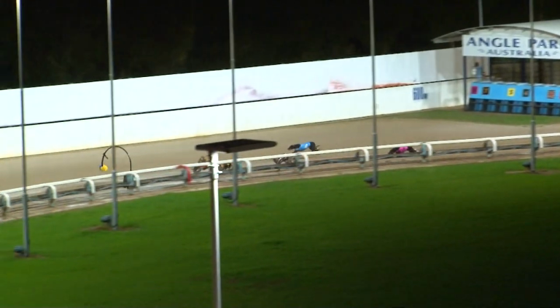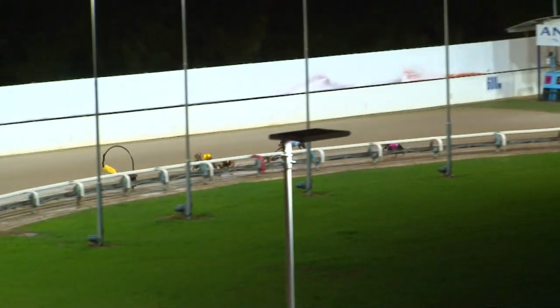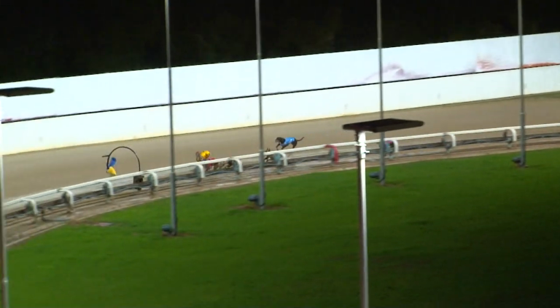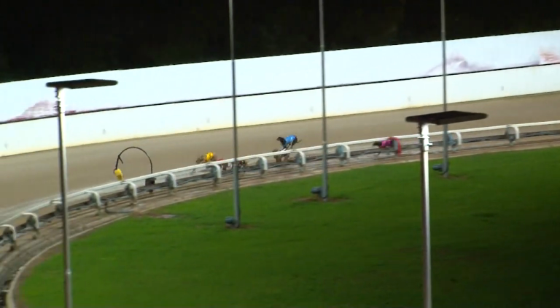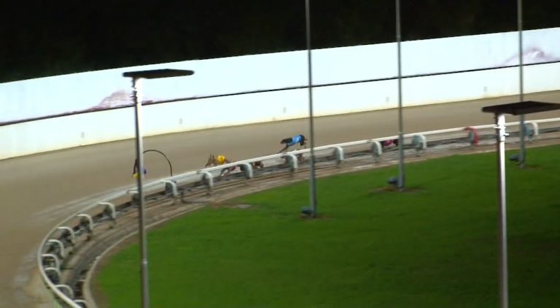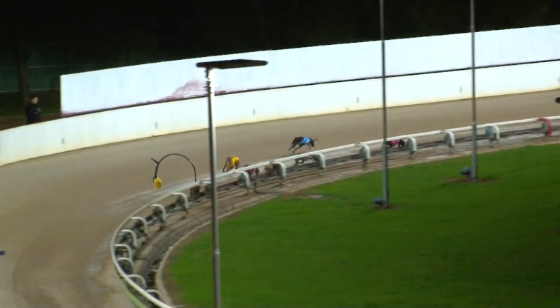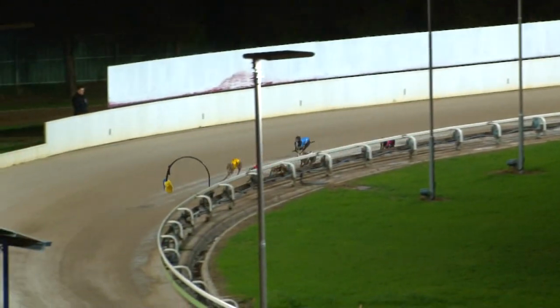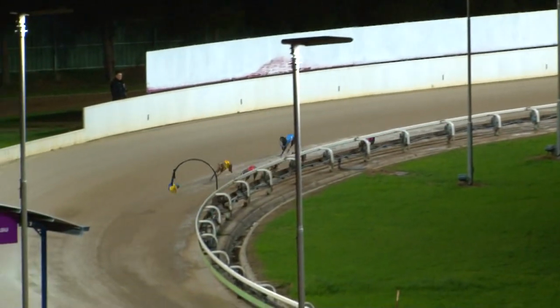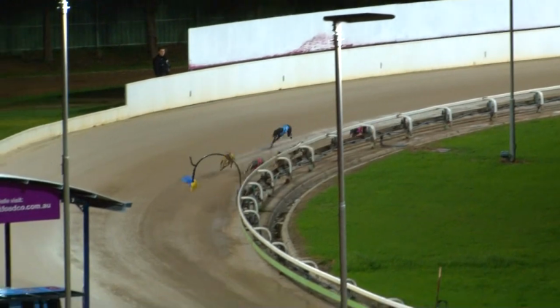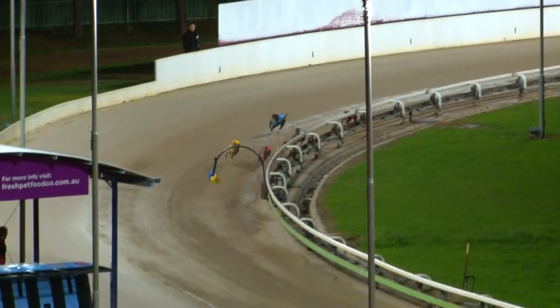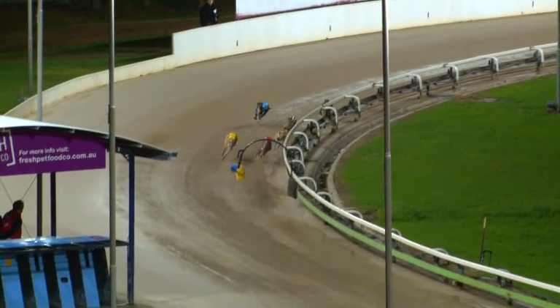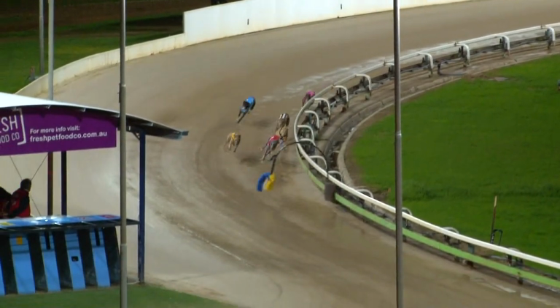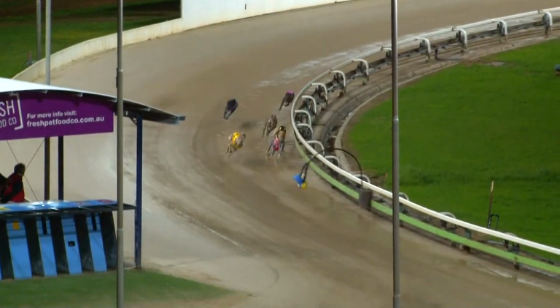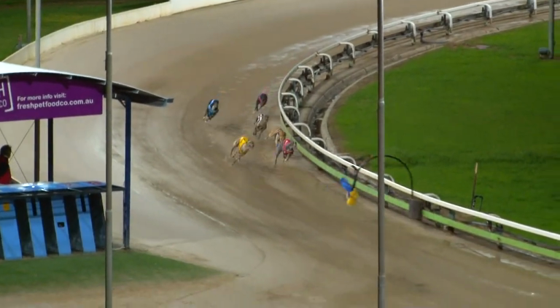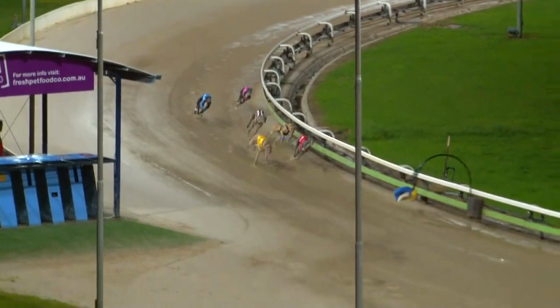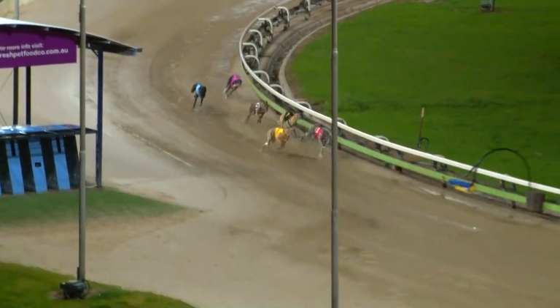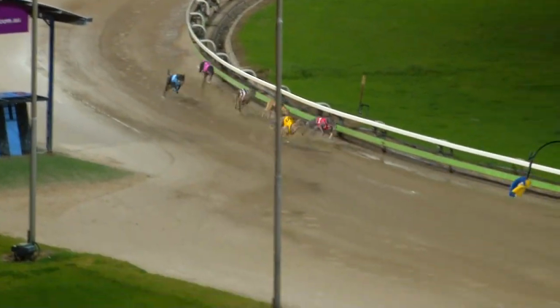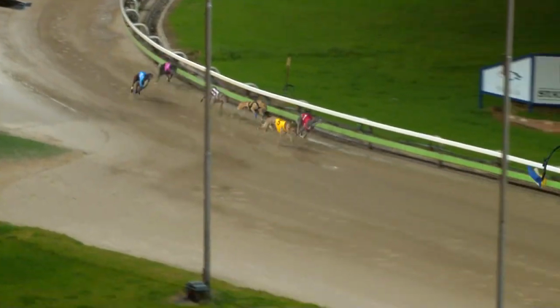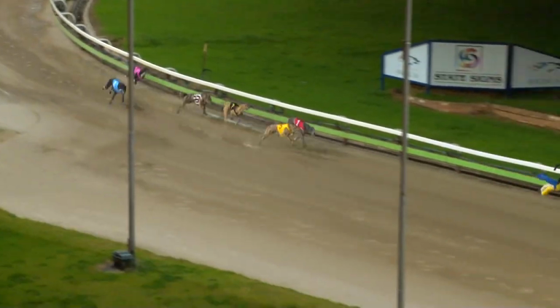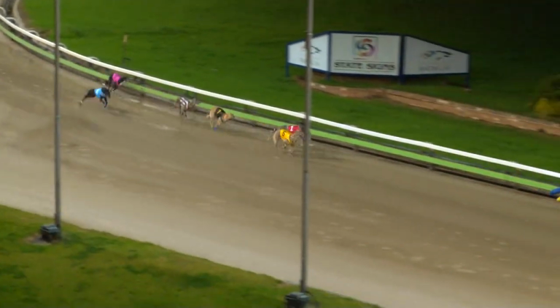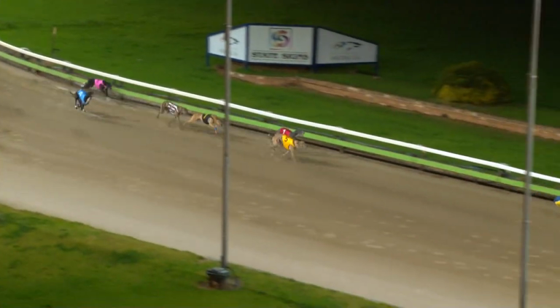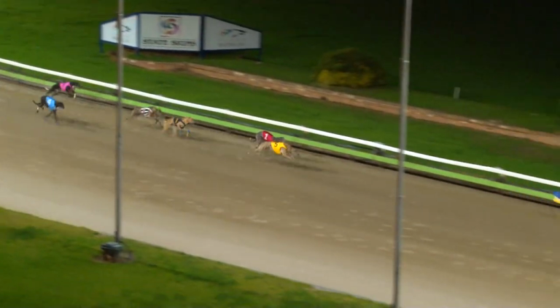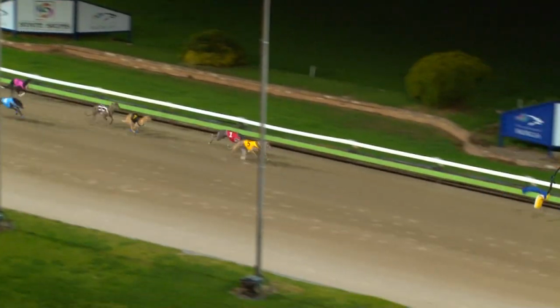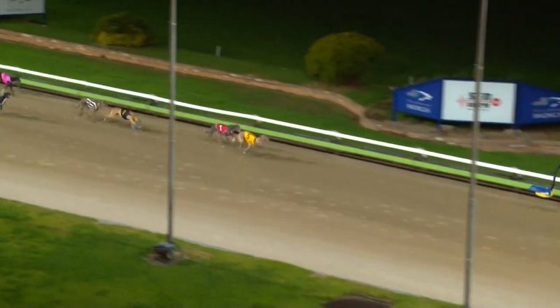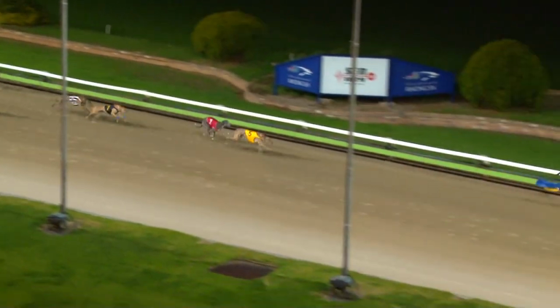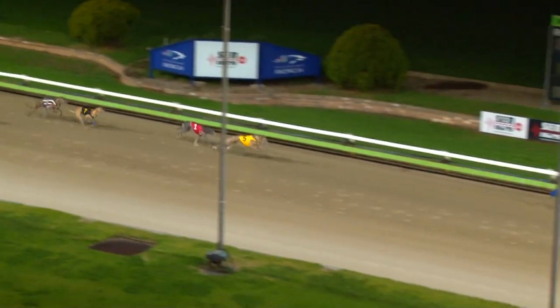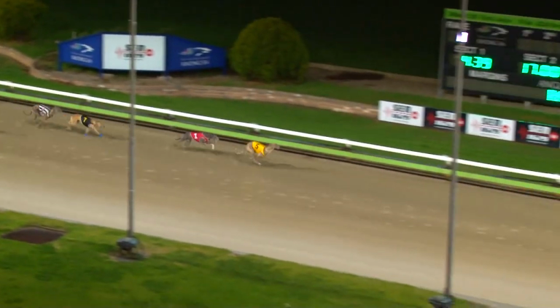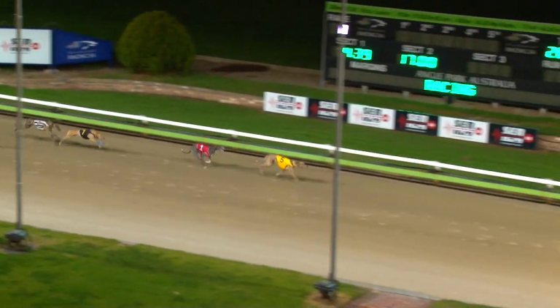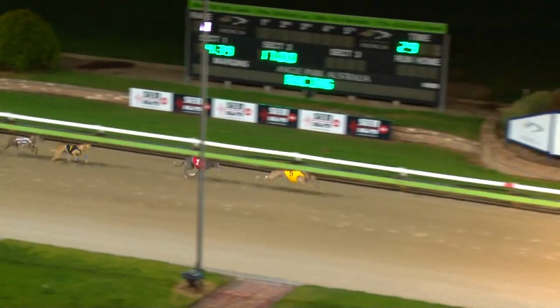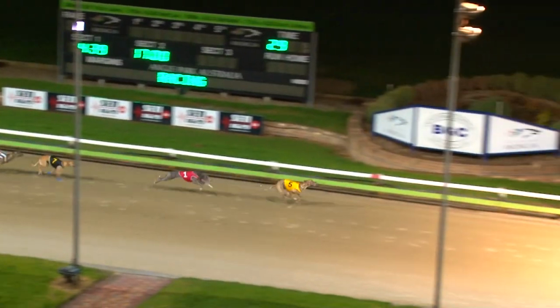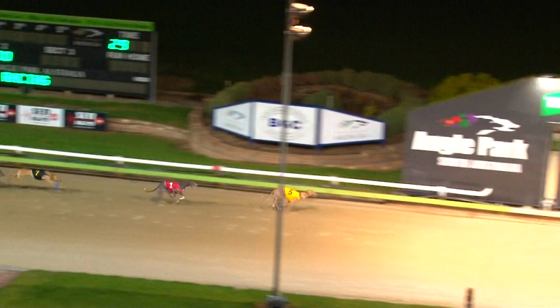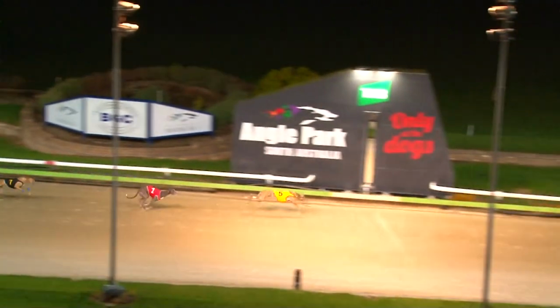Here comes the favourite Razor's Edge. Four out. Charging home. Gave them a start. It's going to give them a beating. Wow, what a win.